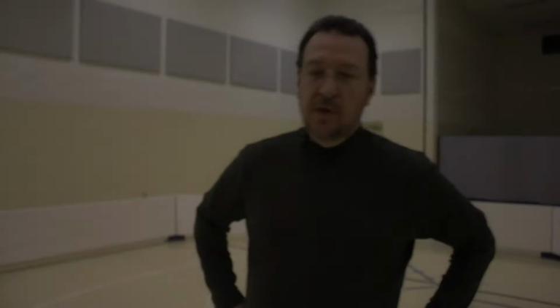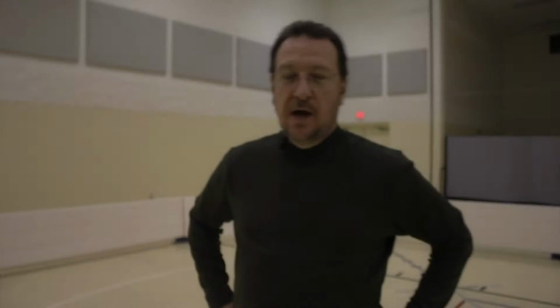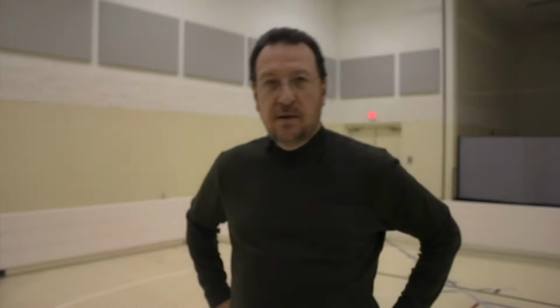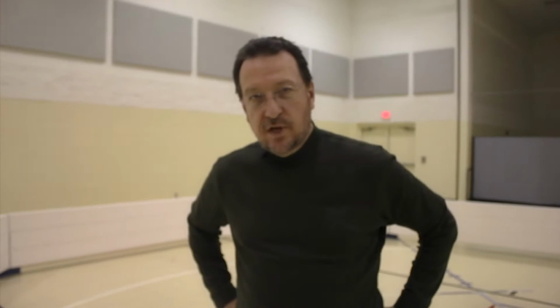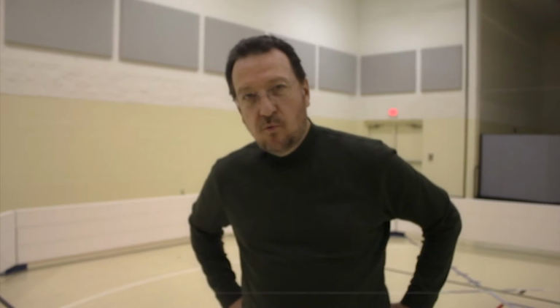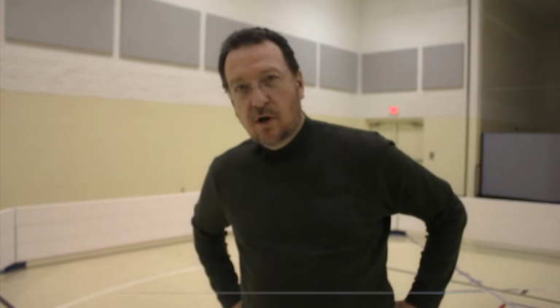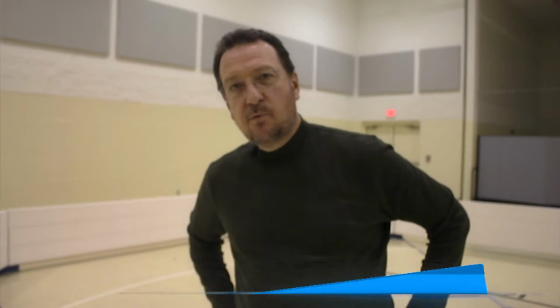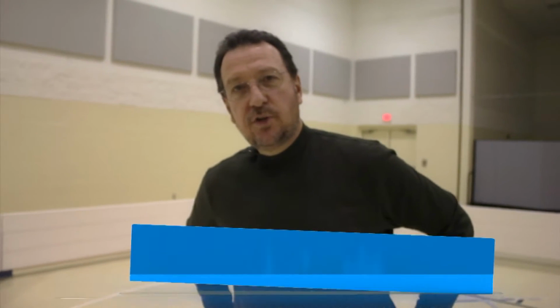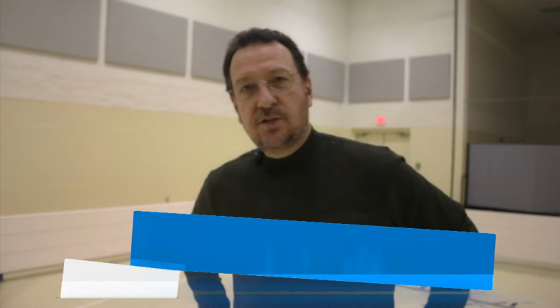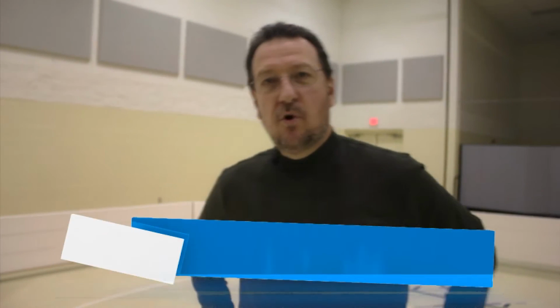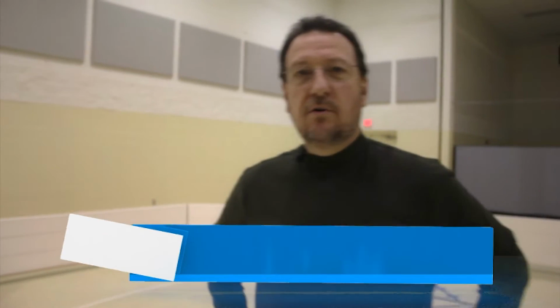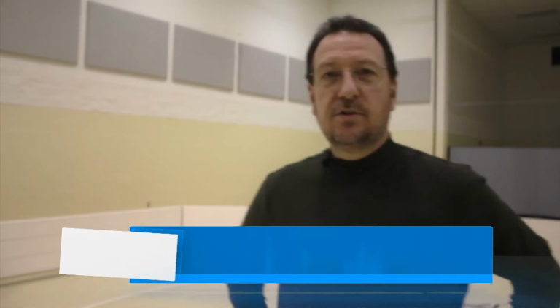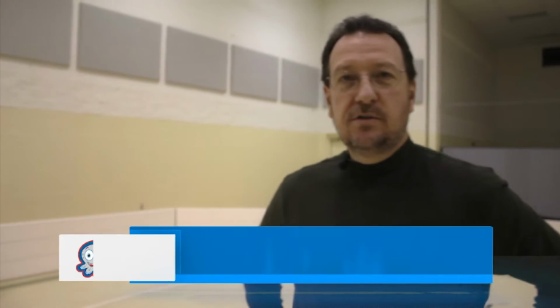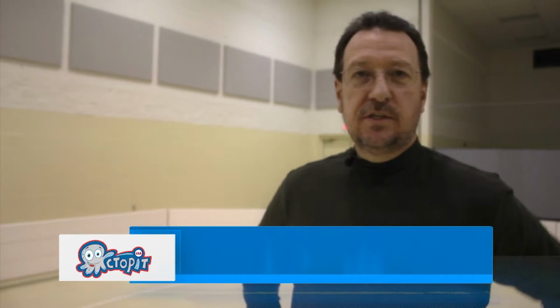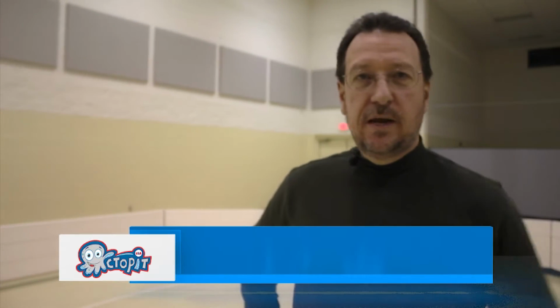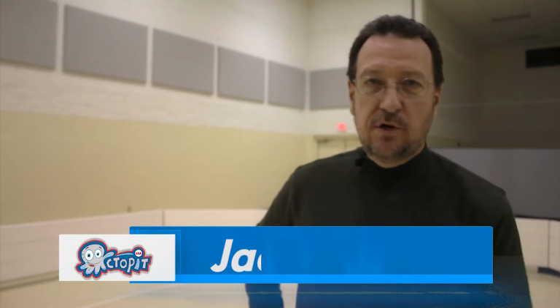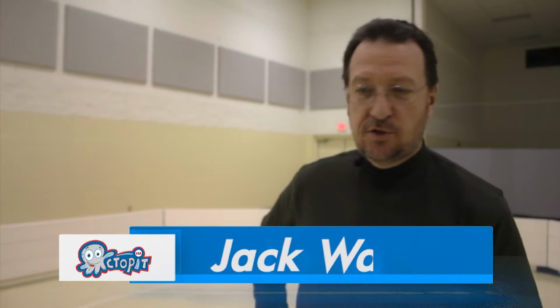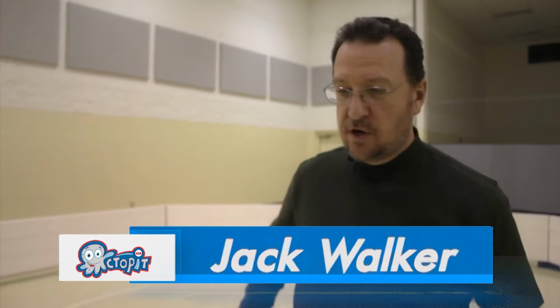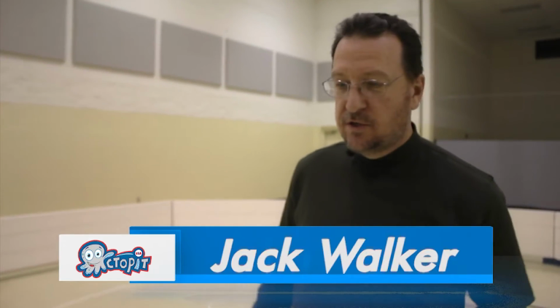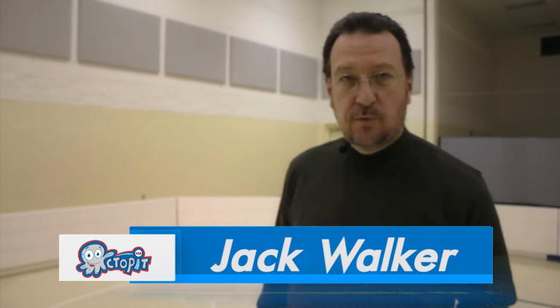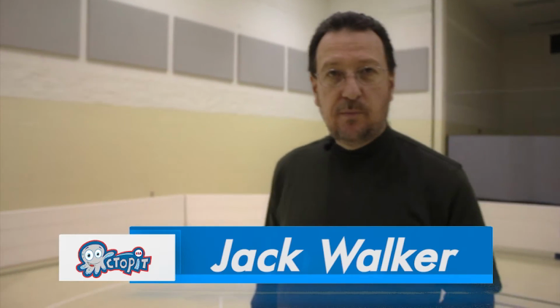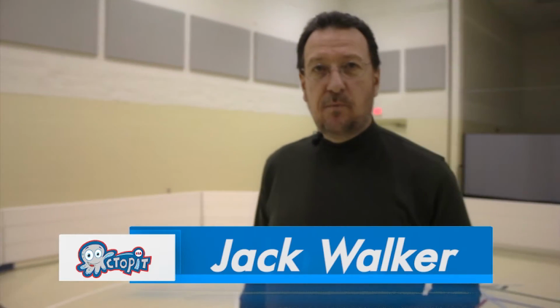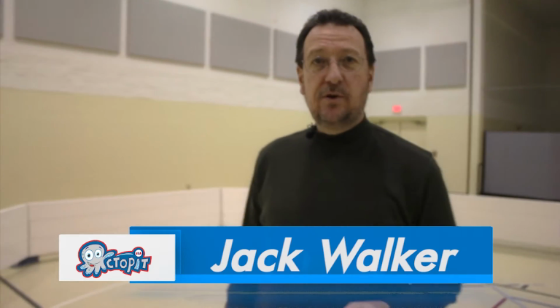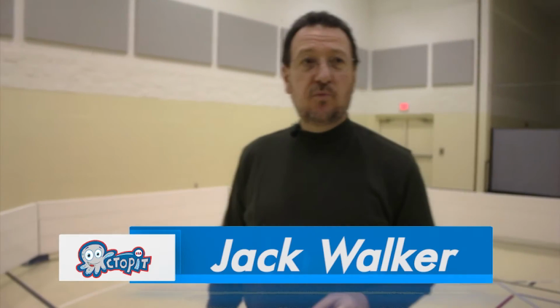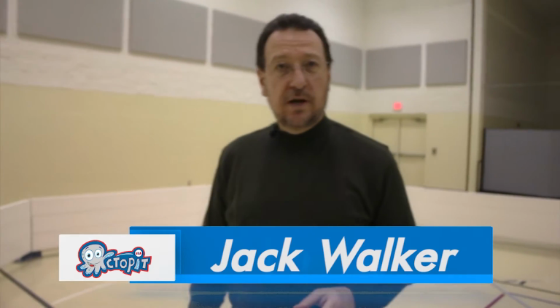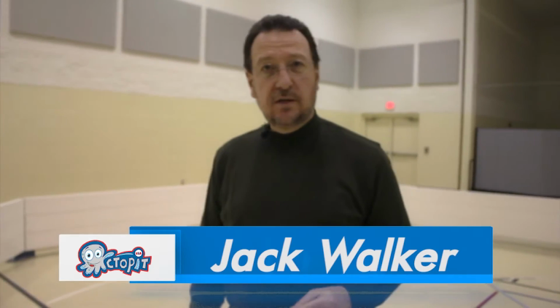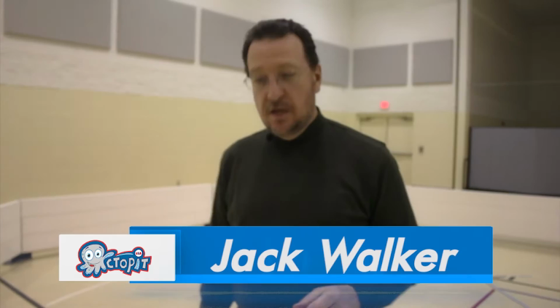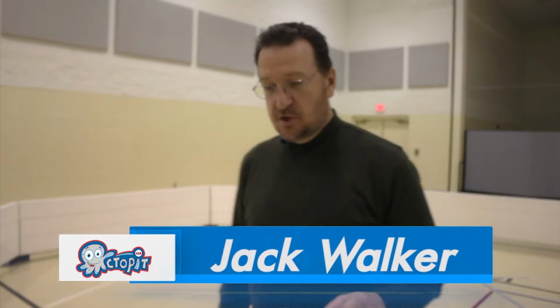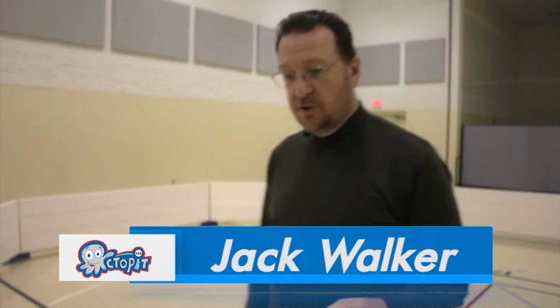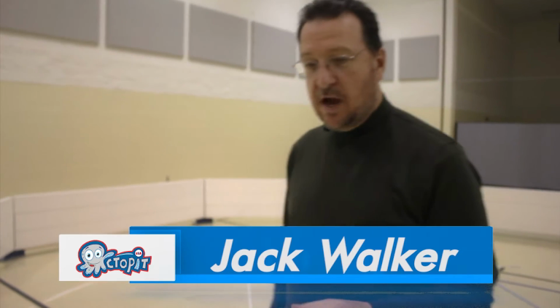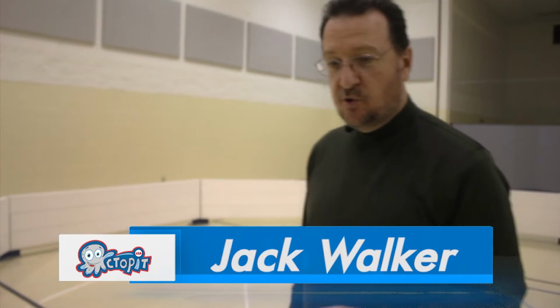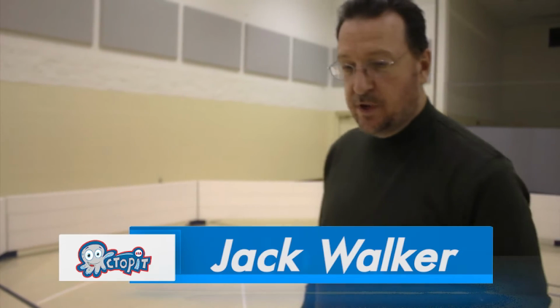Hi, I'm Jack Walker. I'm with JC Walker & Sons and today I want to talk to you a little bit about my new product. It's called the Octo-Pit.